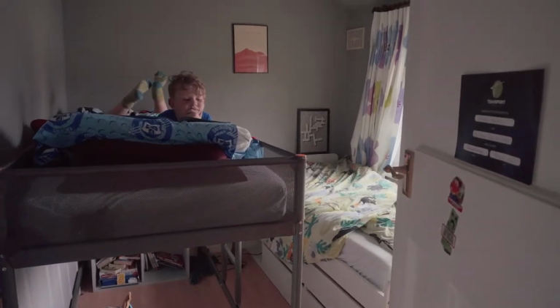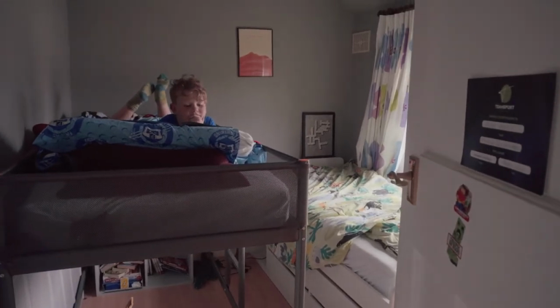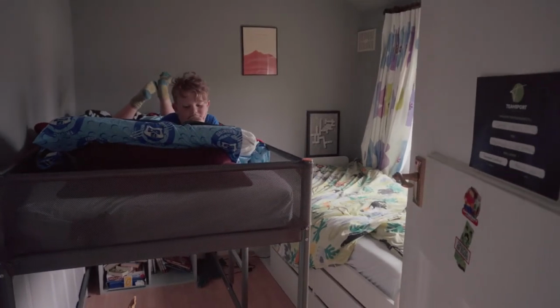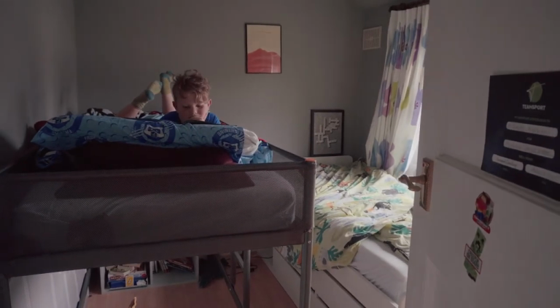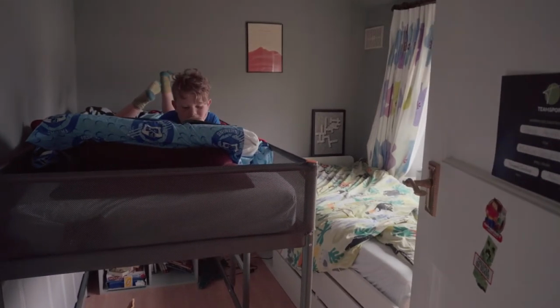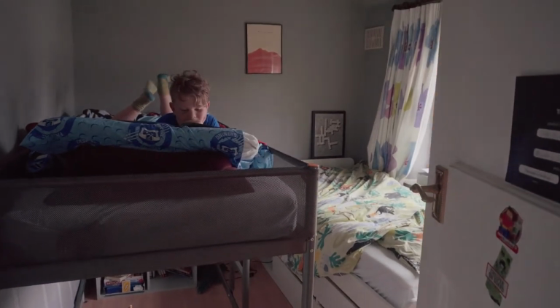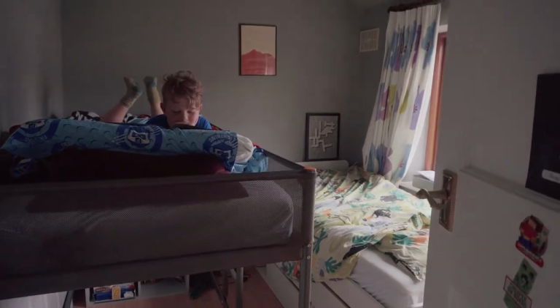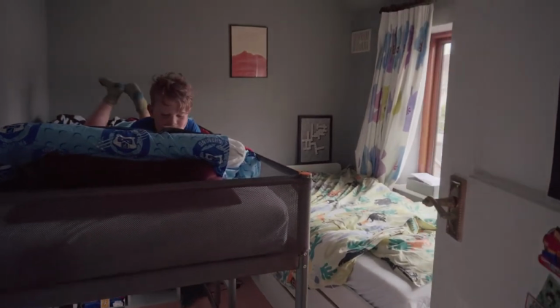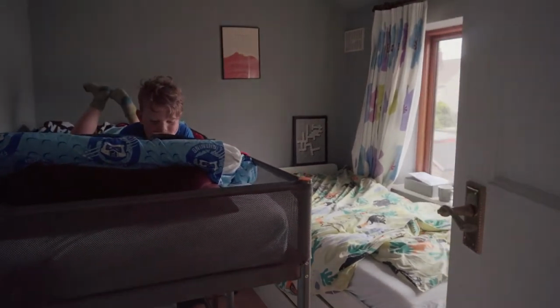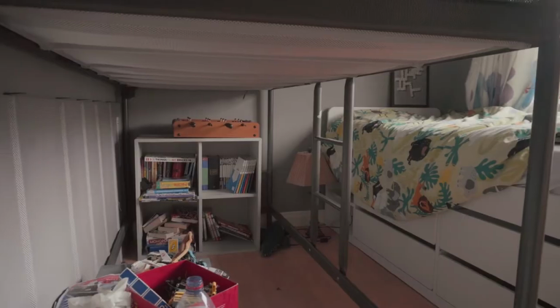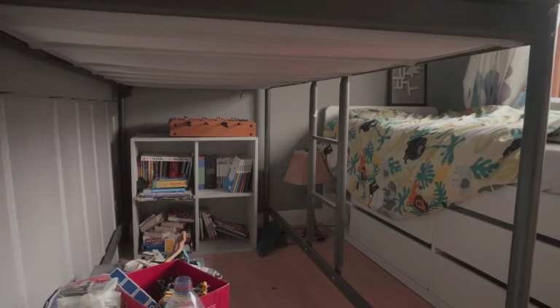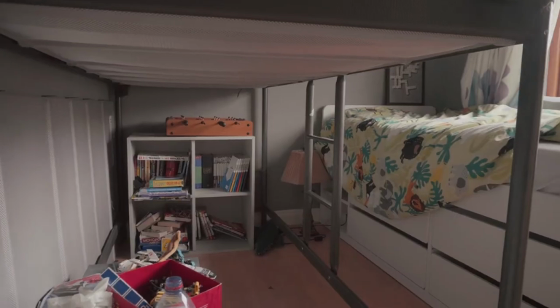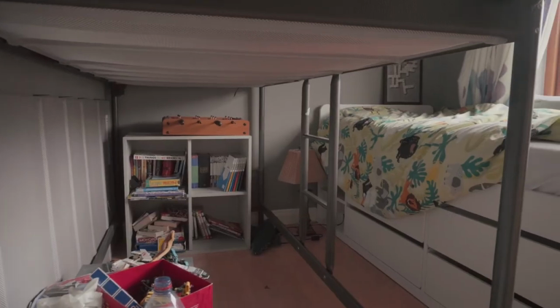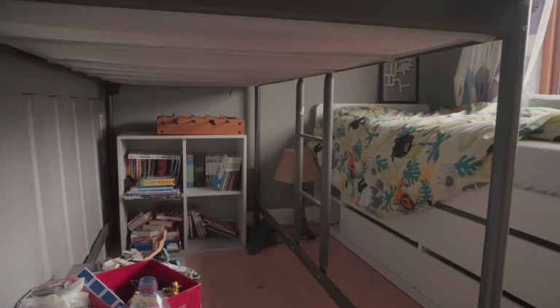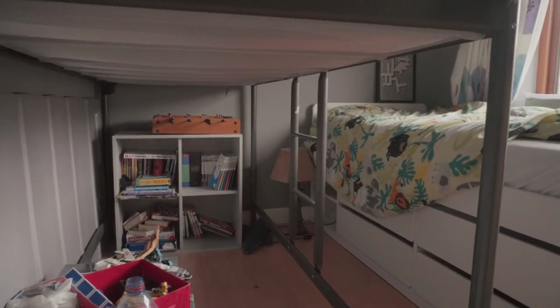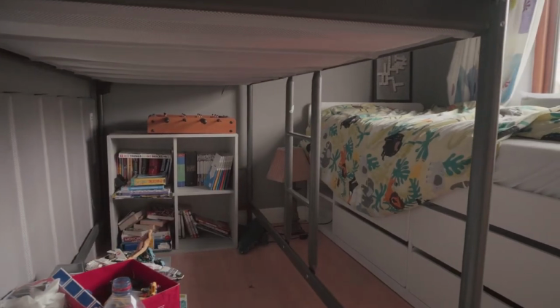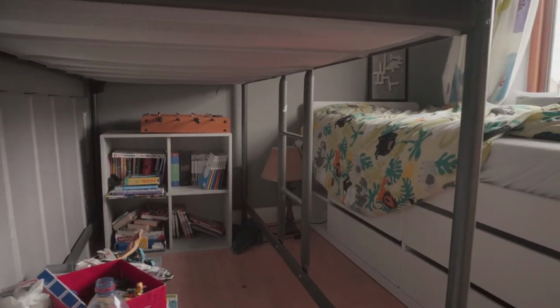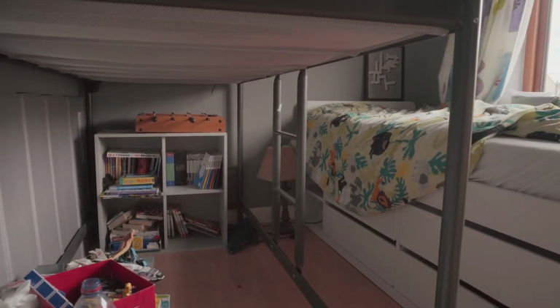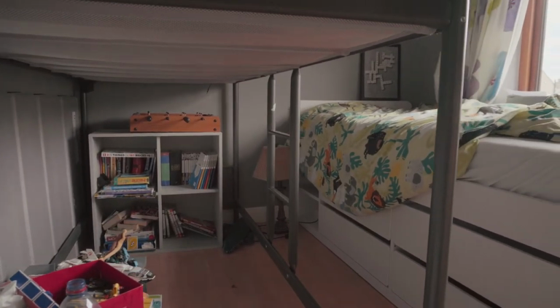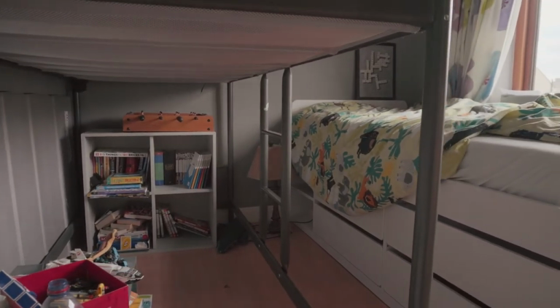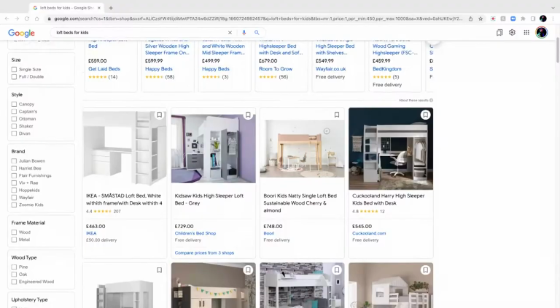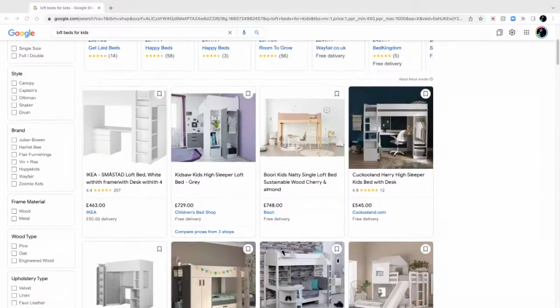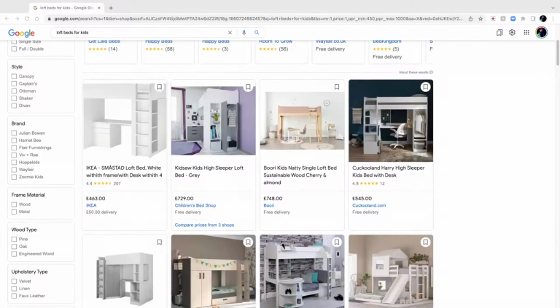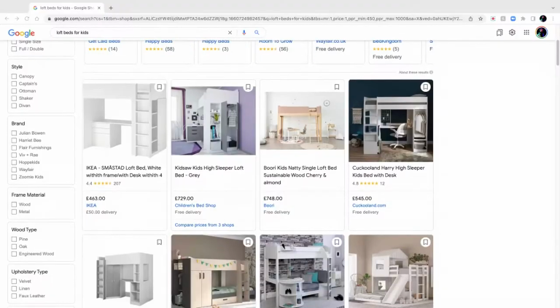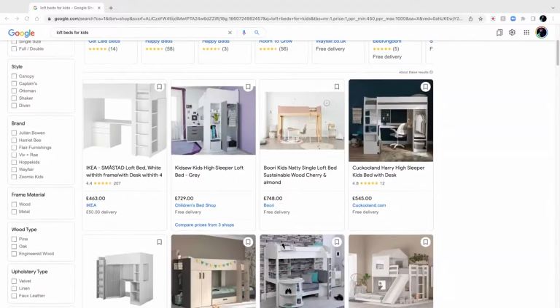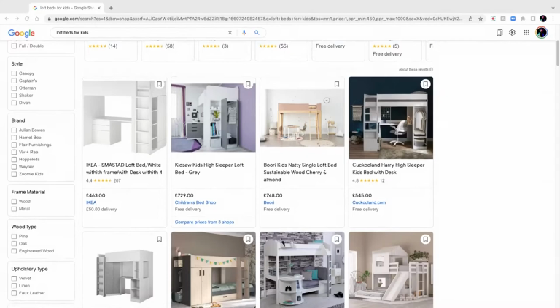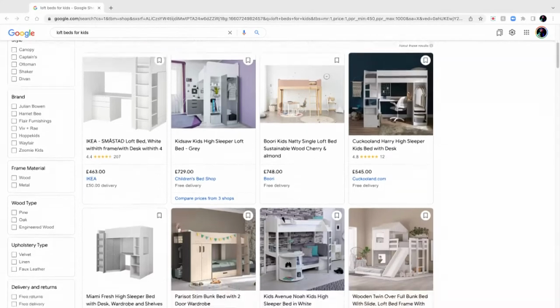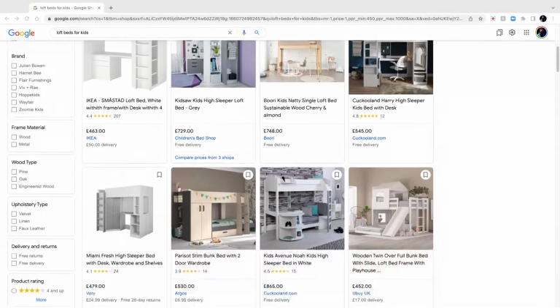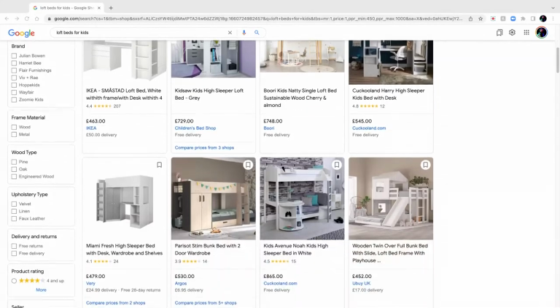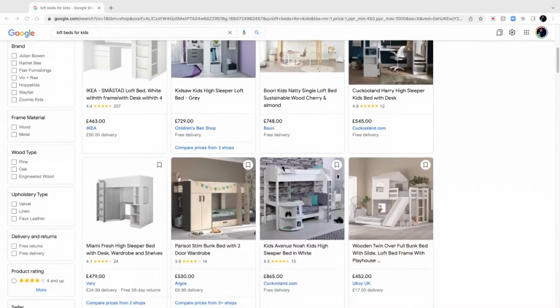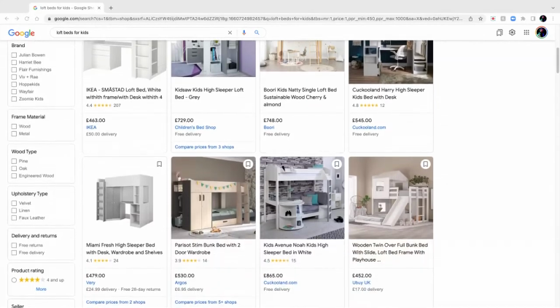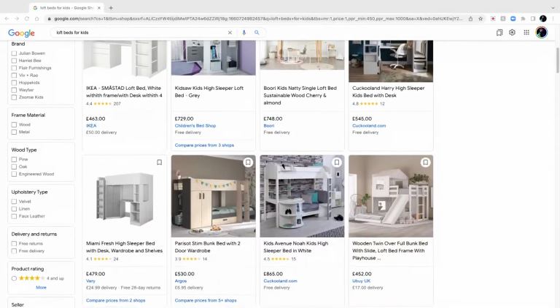This week I'm transforming a cramped, ugly kid's bedroom for less than the cost of a new bed.